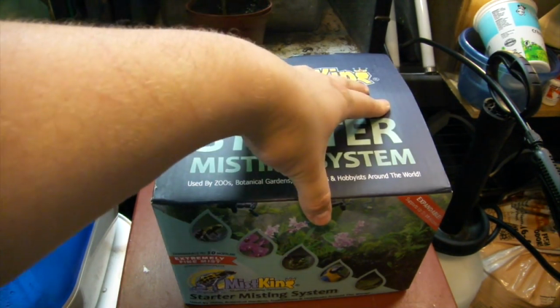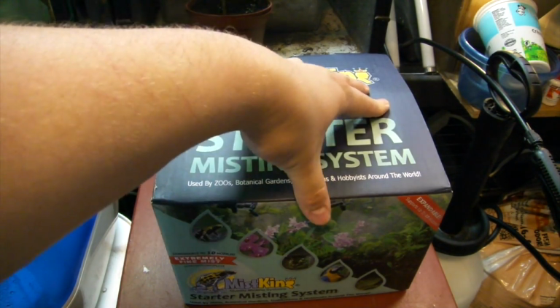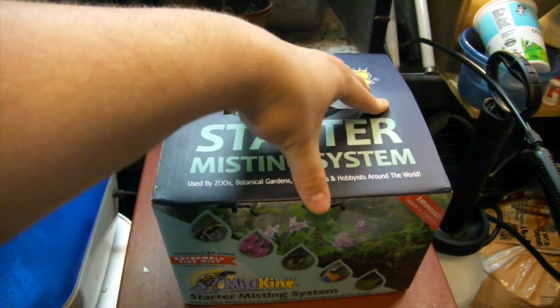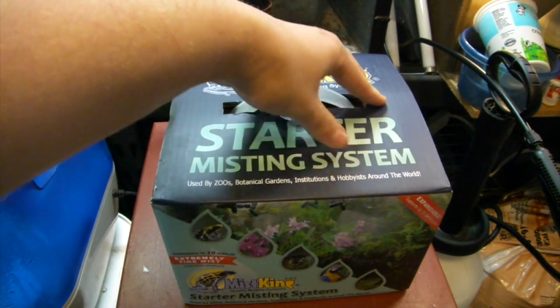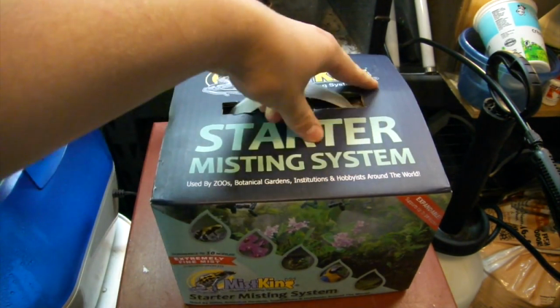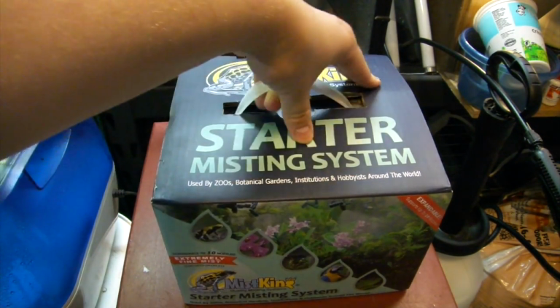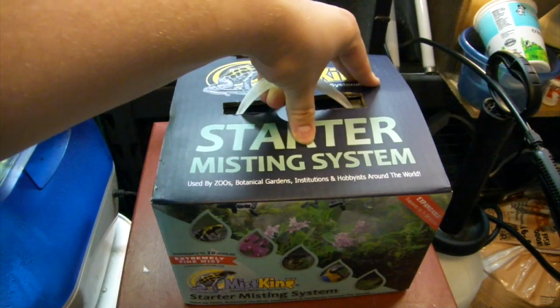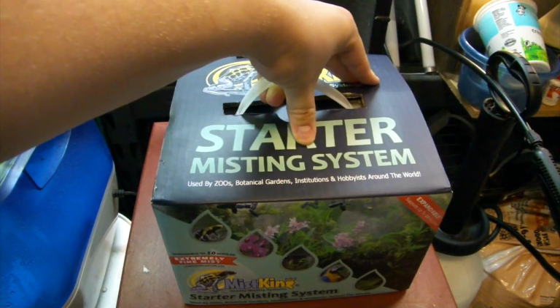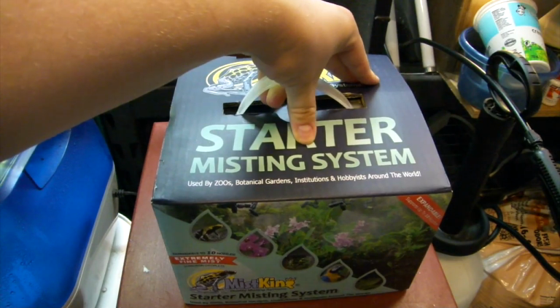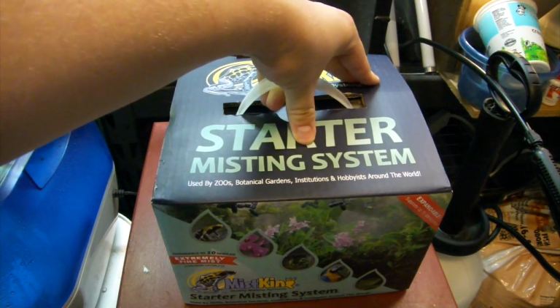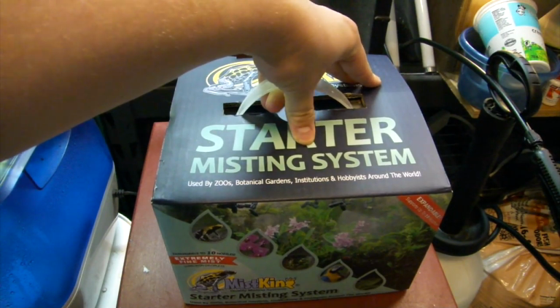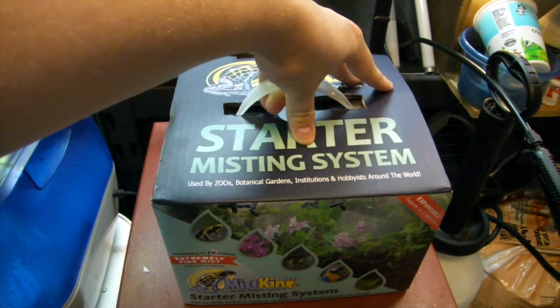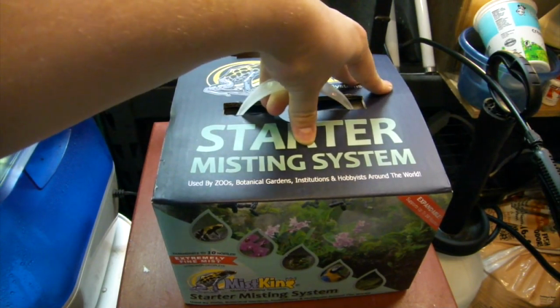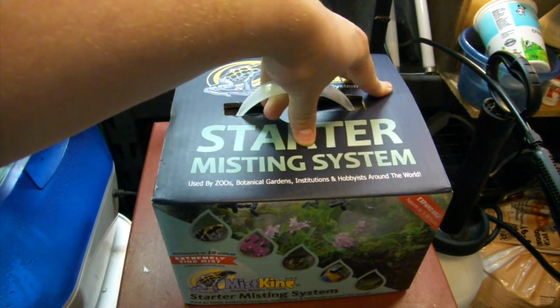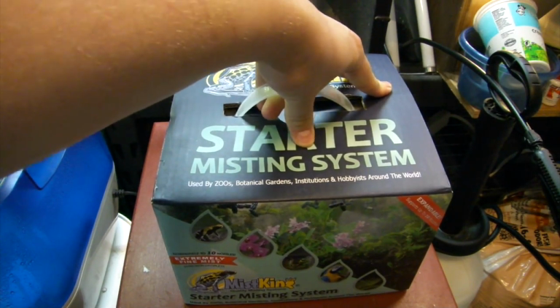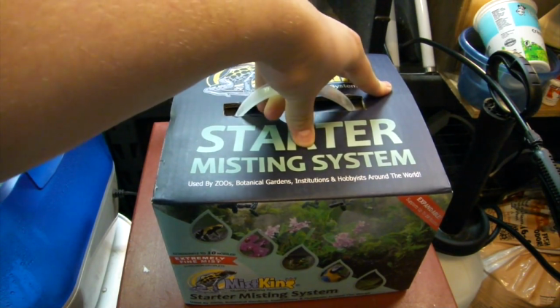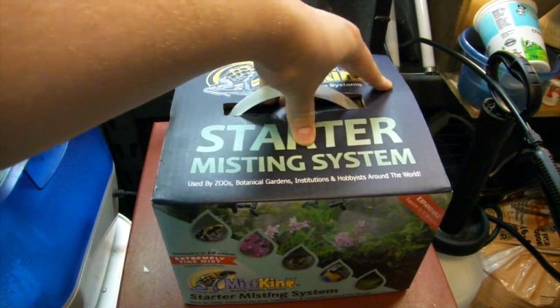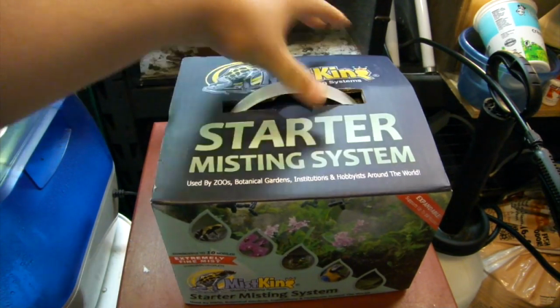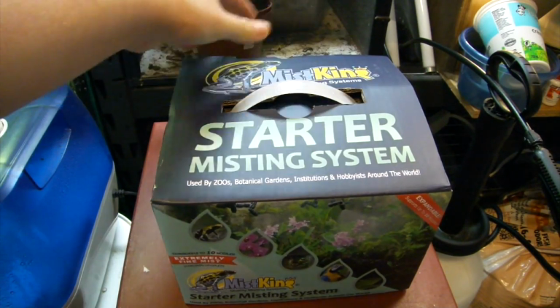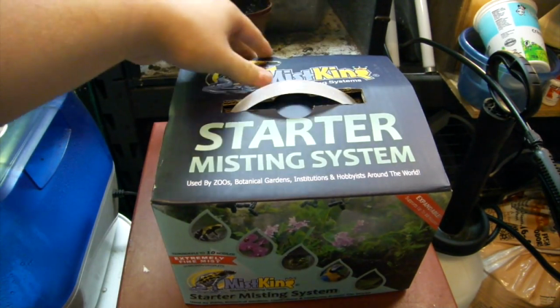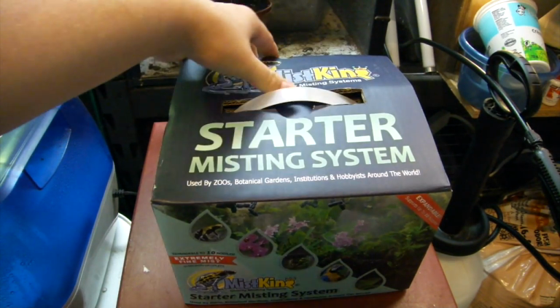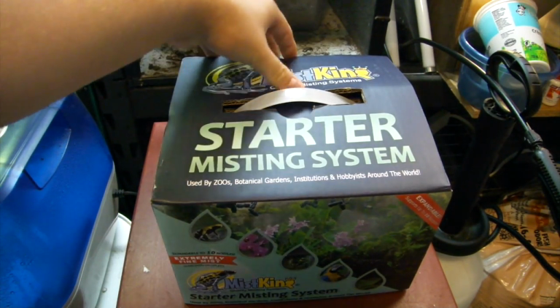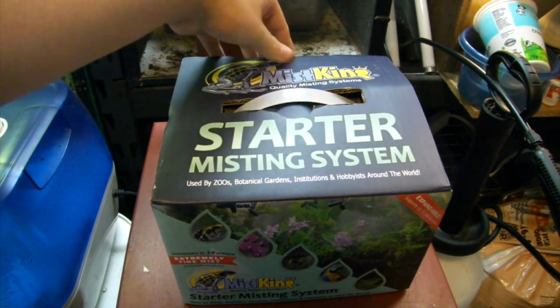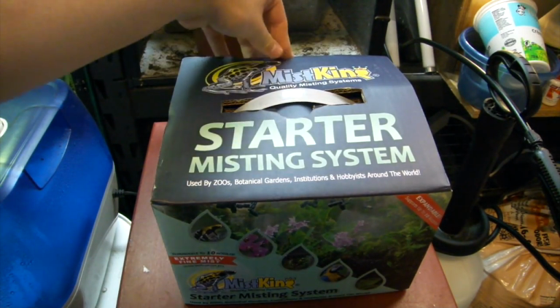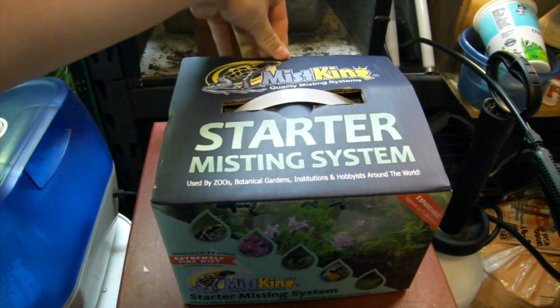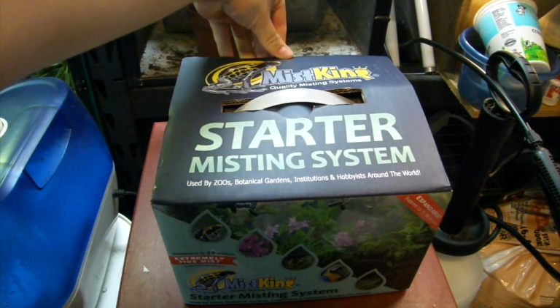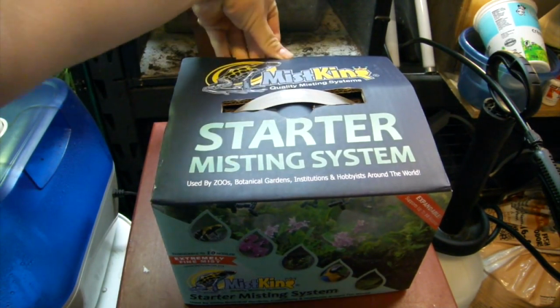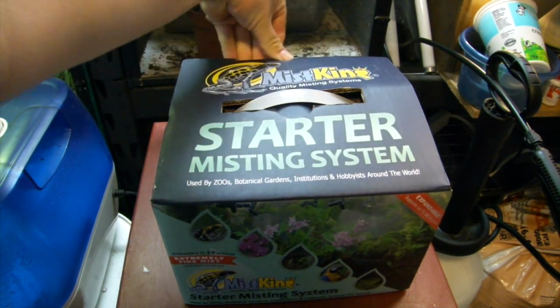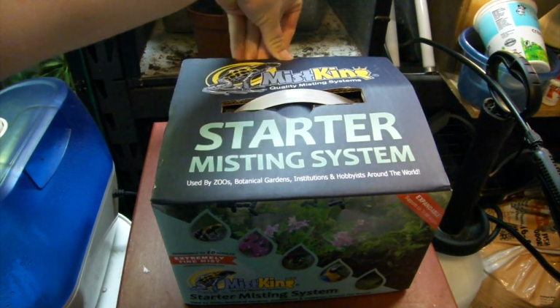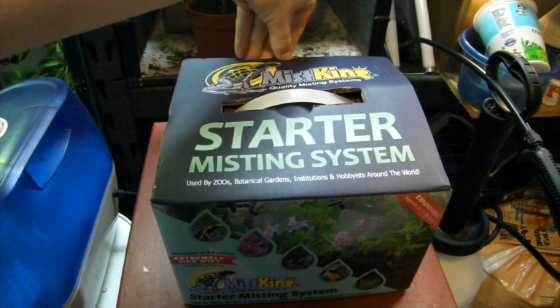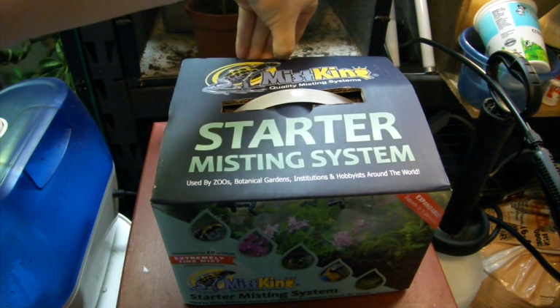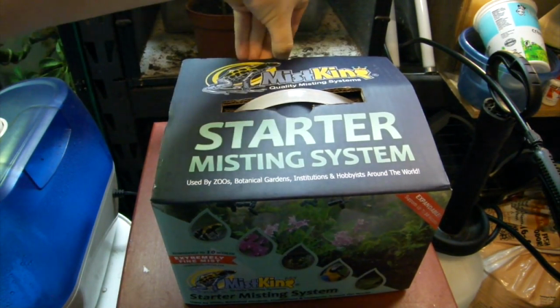Instead, I'm going to be showing you how to set up a Mist King. Now we're going to crack open the box here.